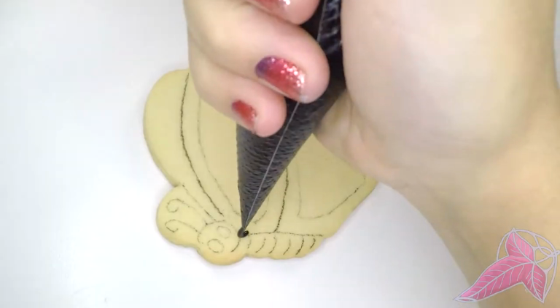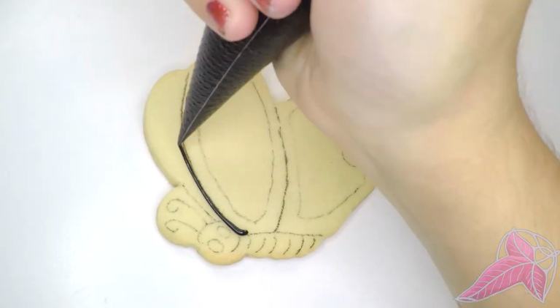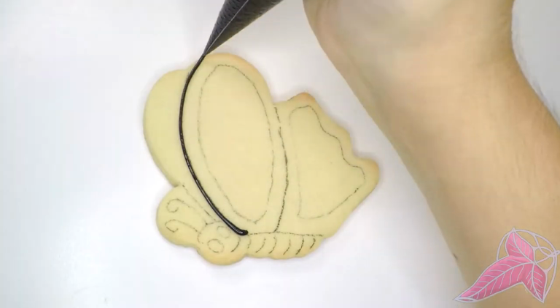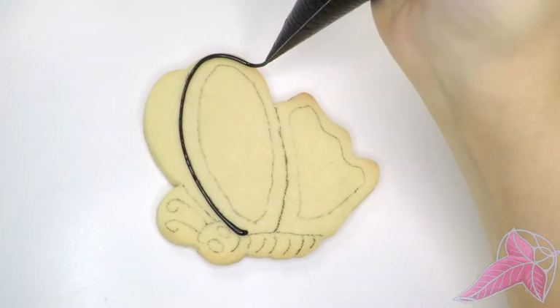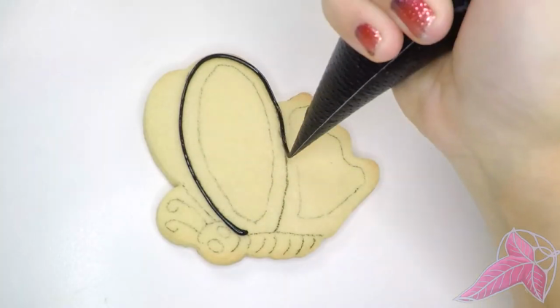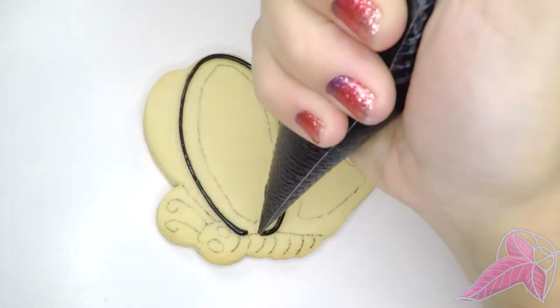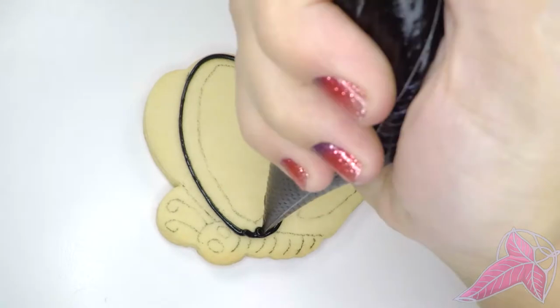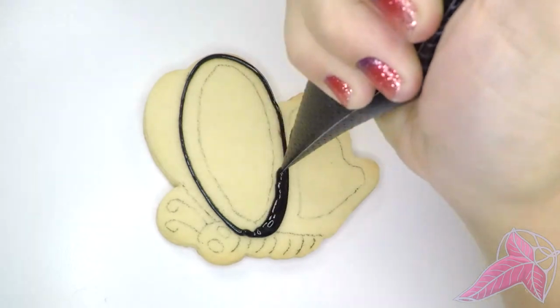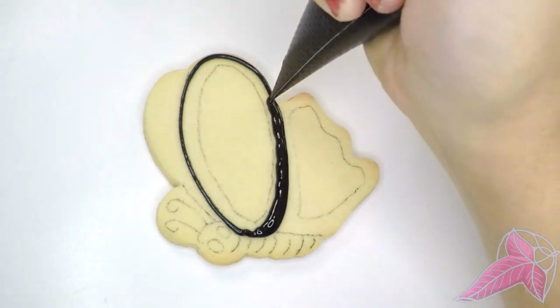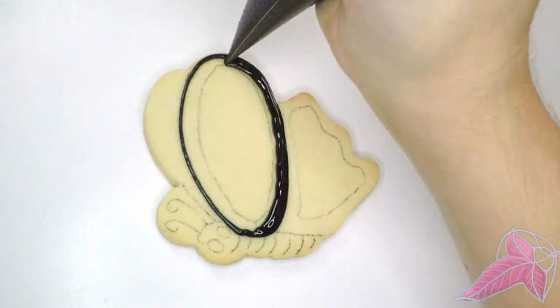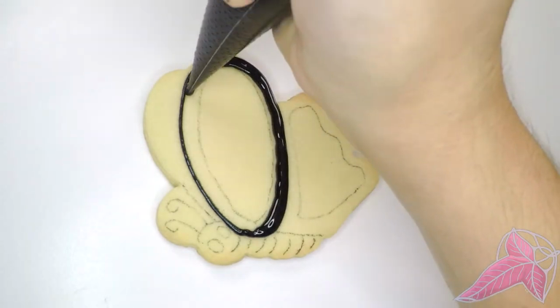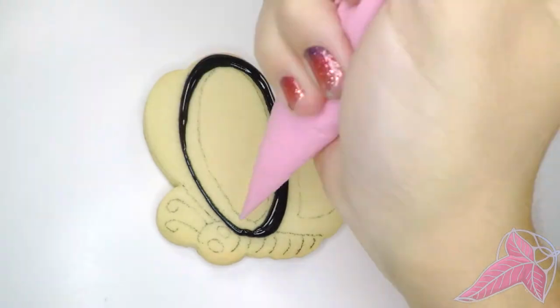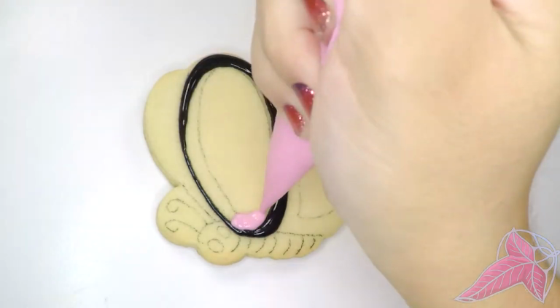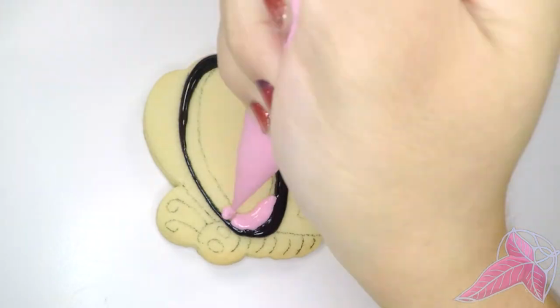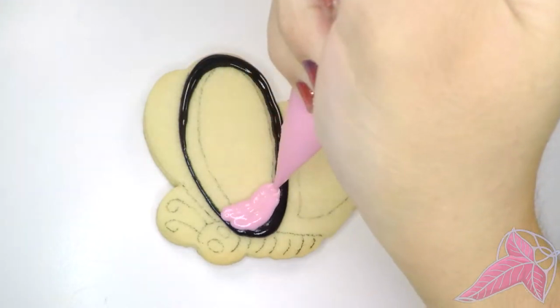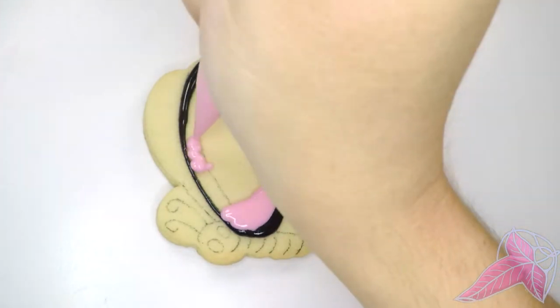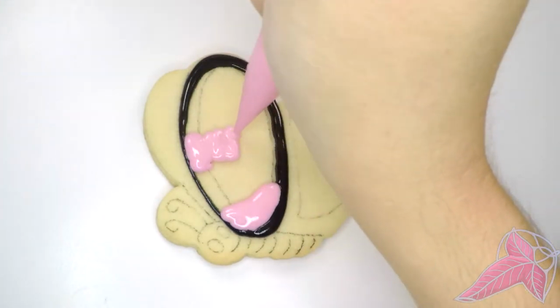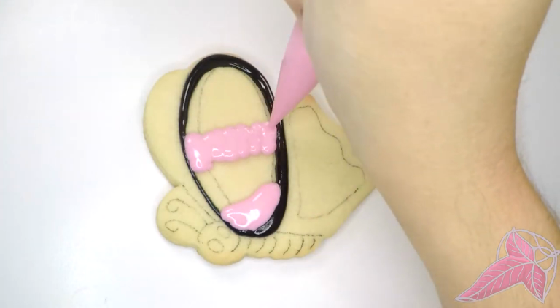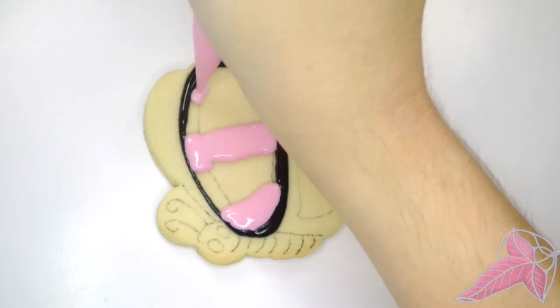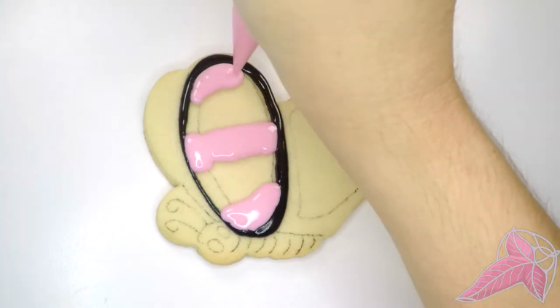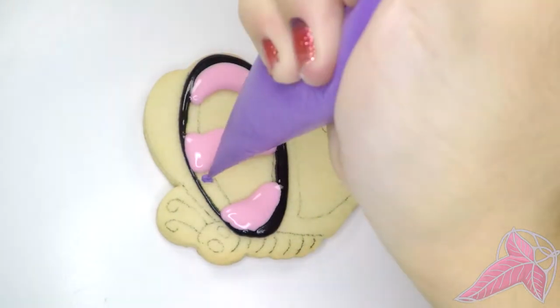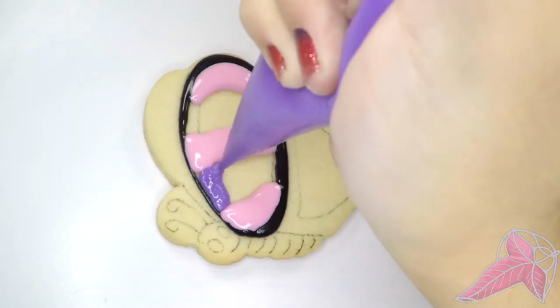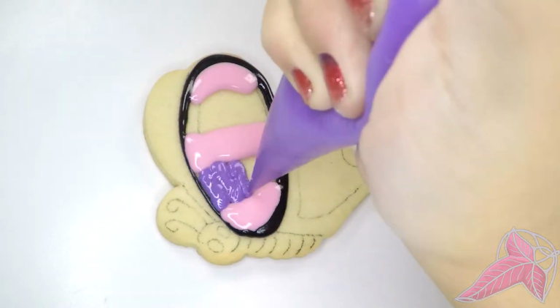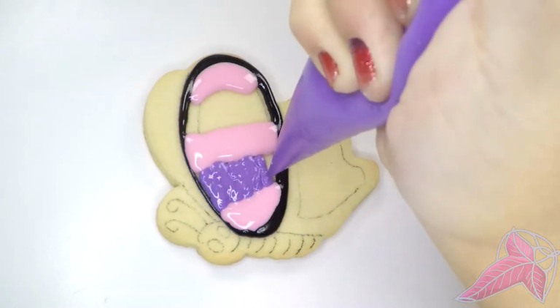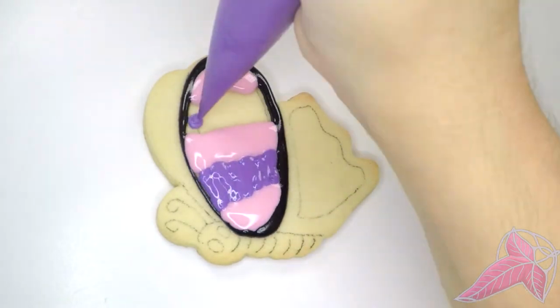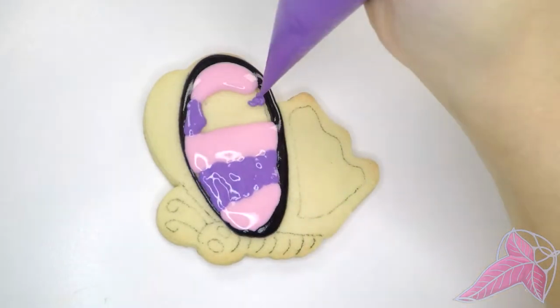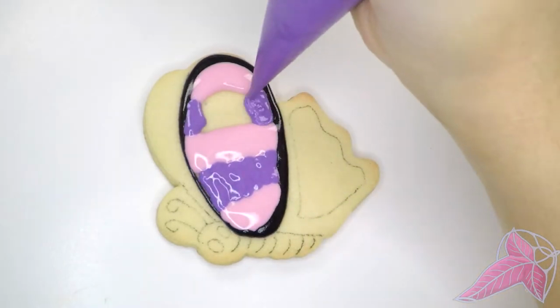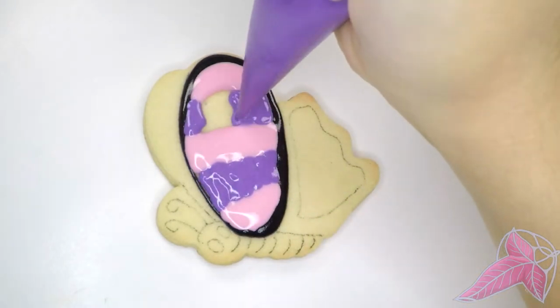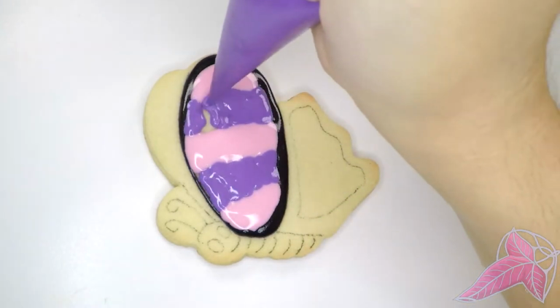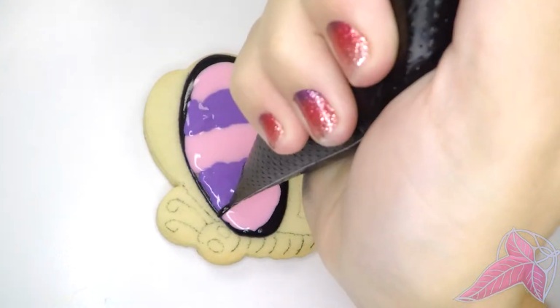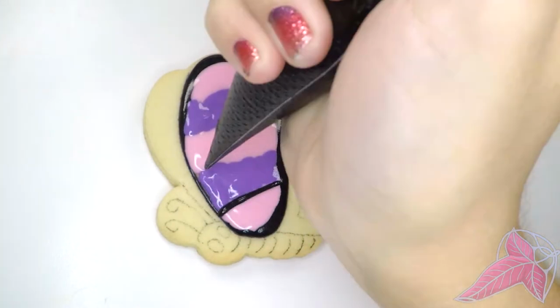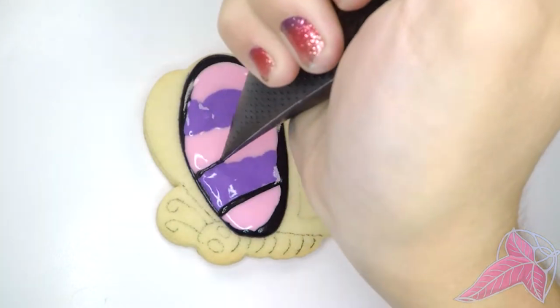Last is the butterfly. There are so many ways to do this. I like the pink and black but also some of the lighter colors.